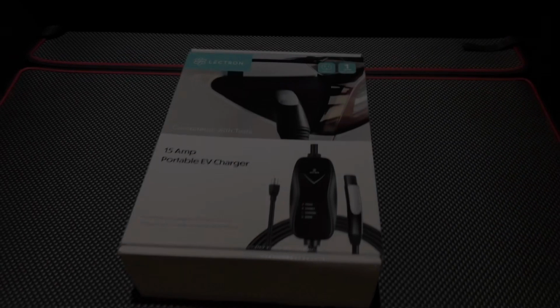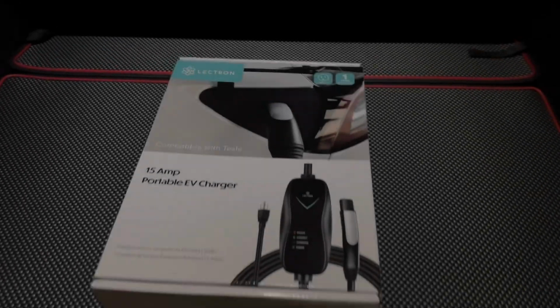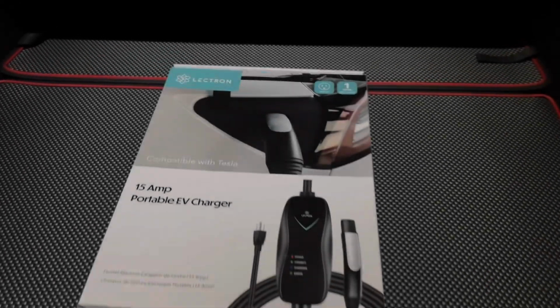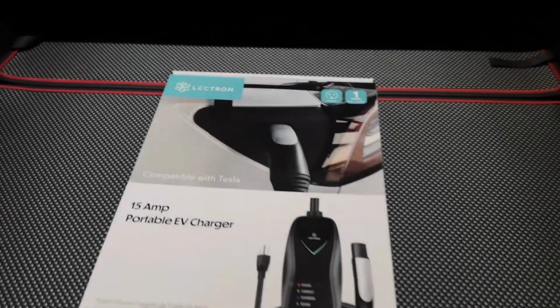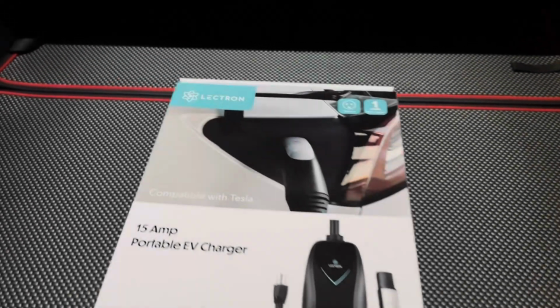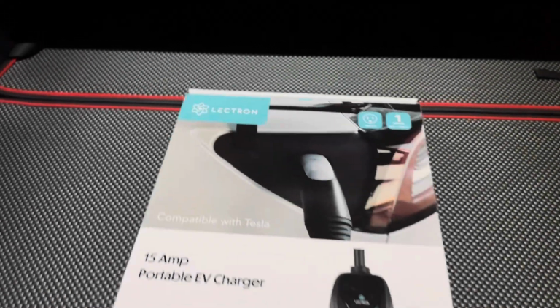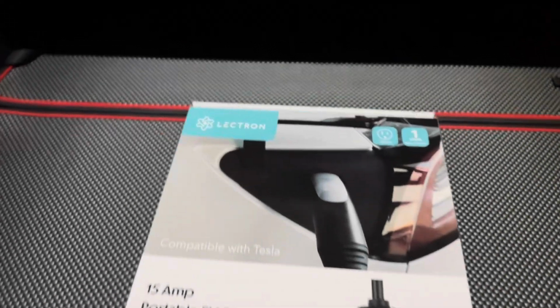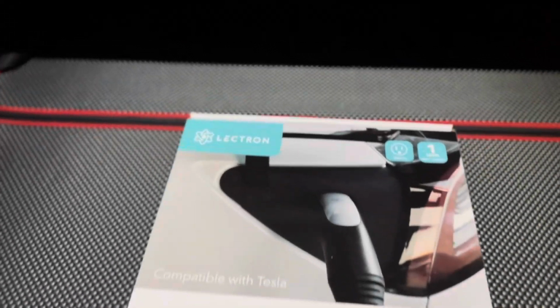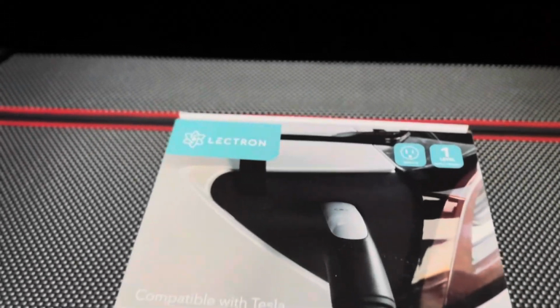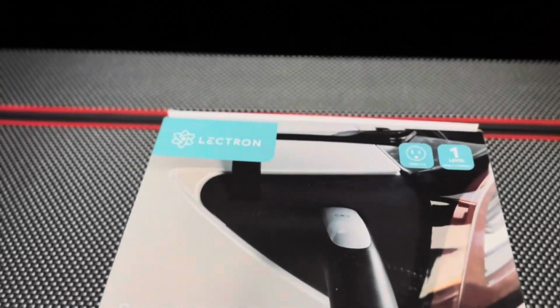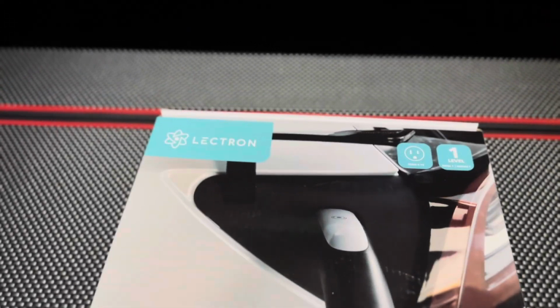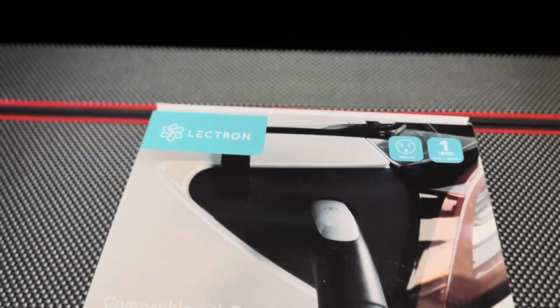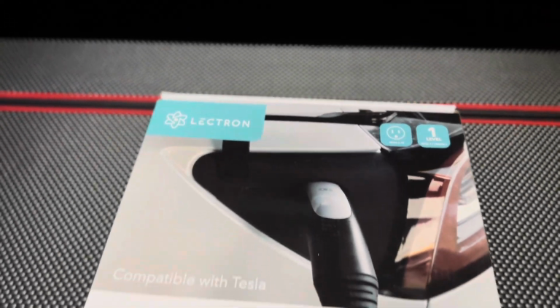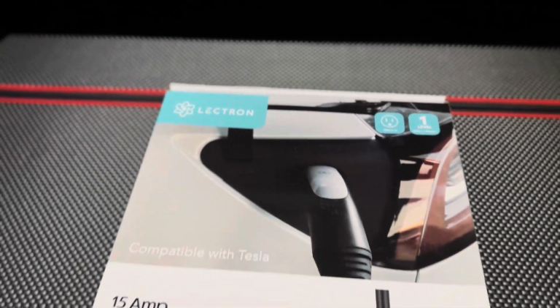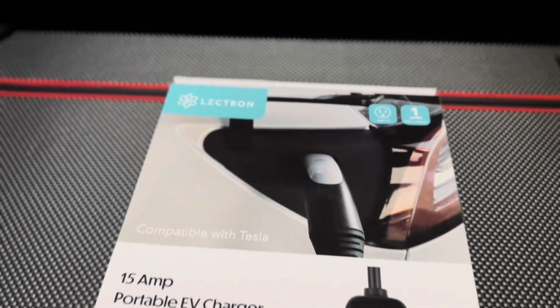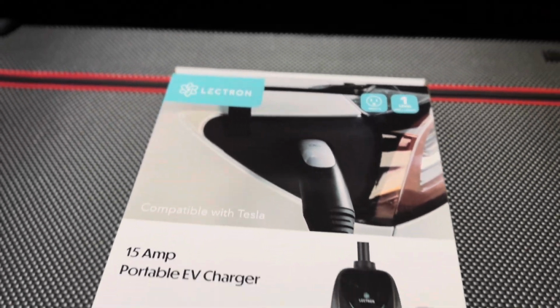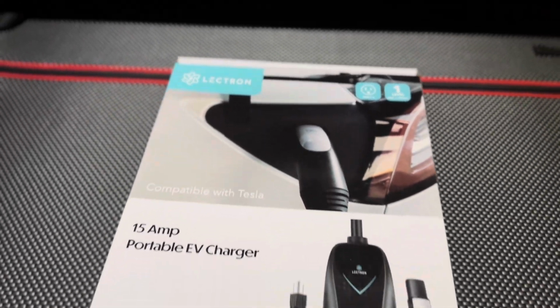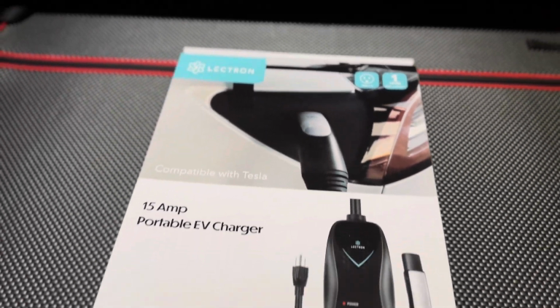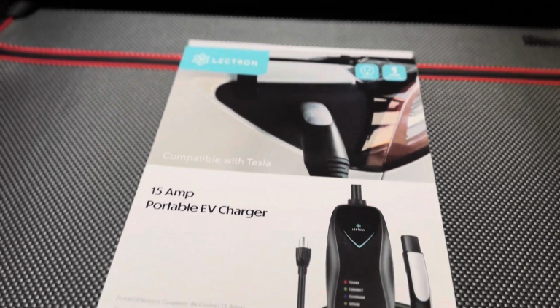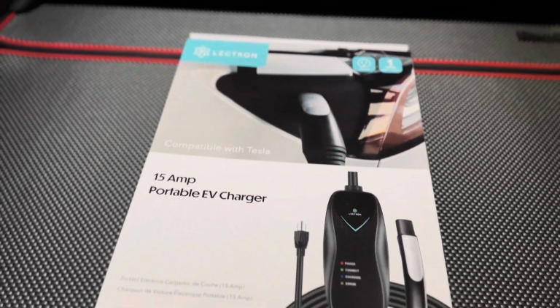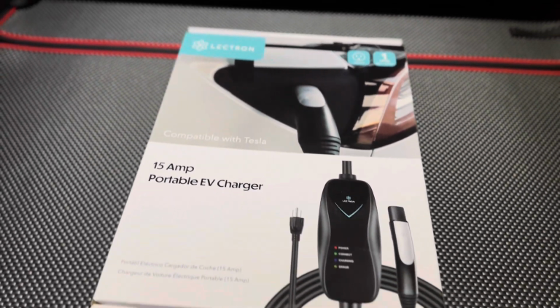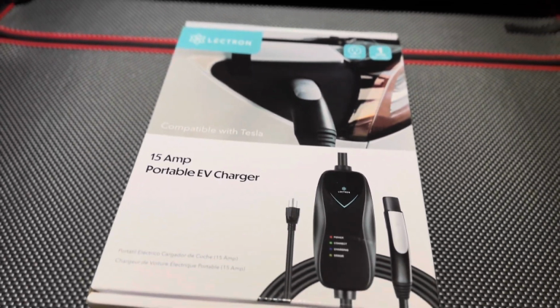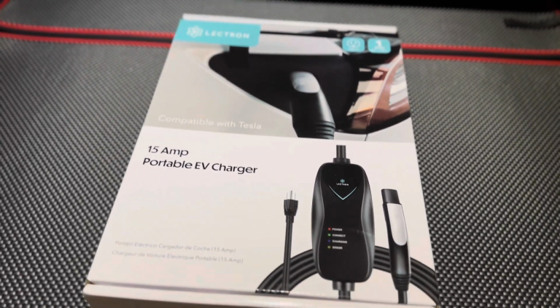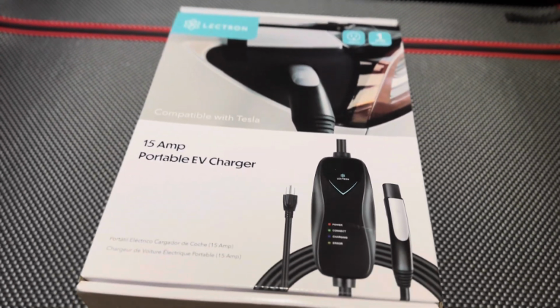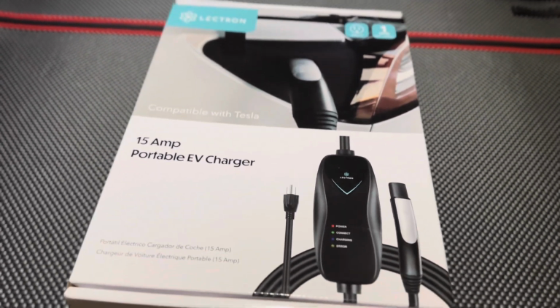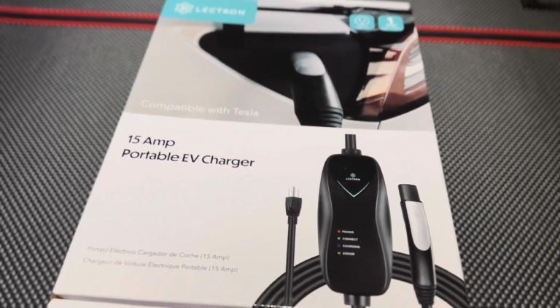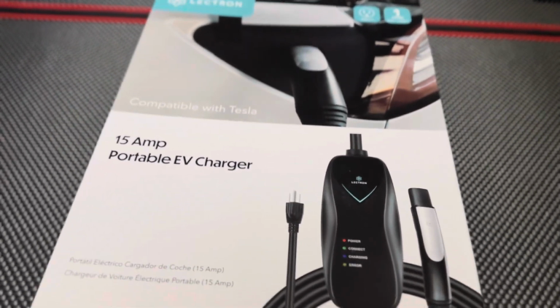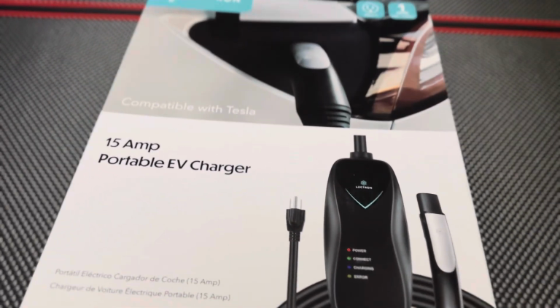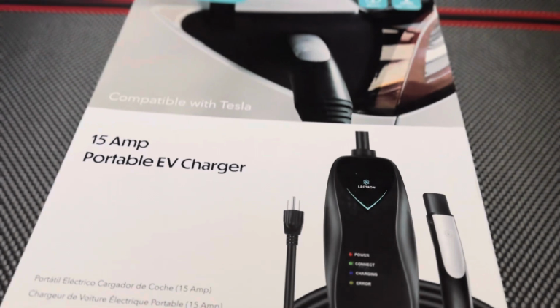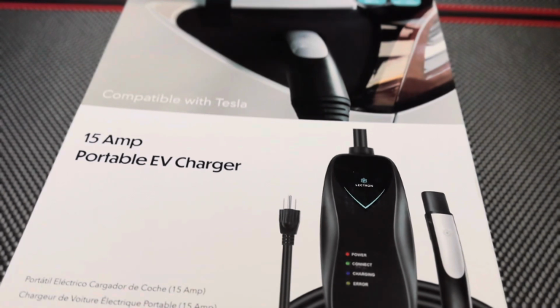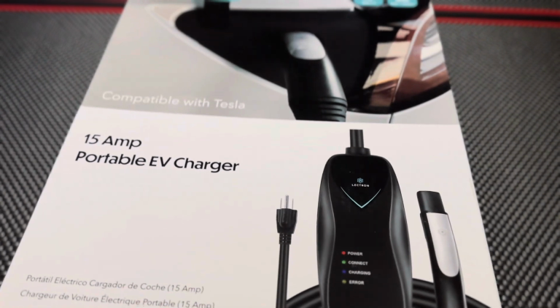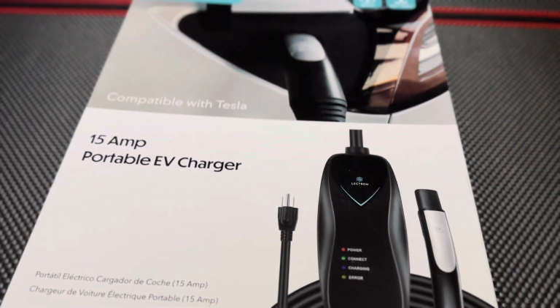Hey everyone, how's it going? So I have this new Lectron product here. This is a level 1 15 amp portable EV charger.